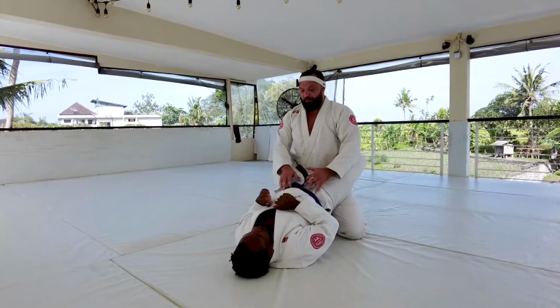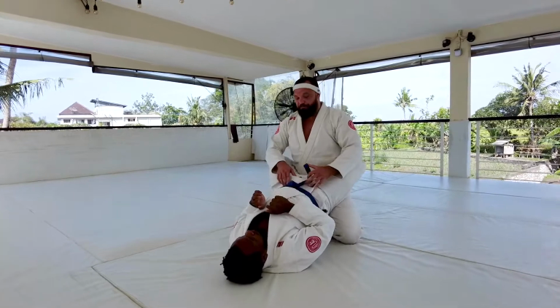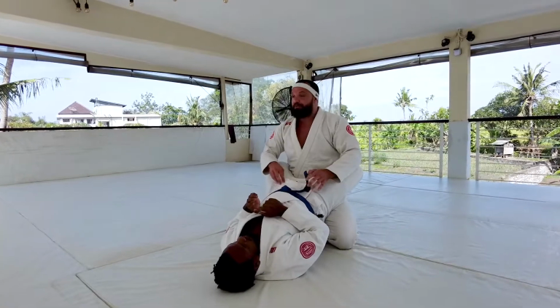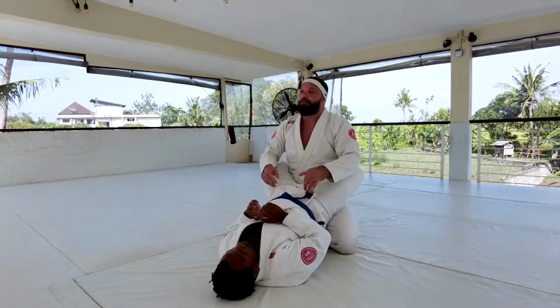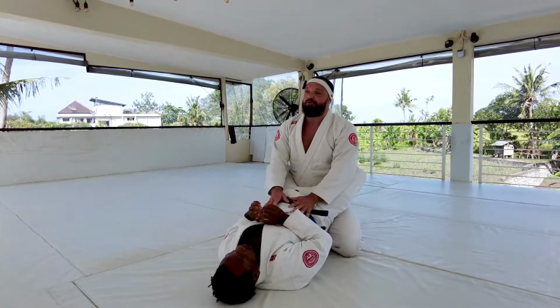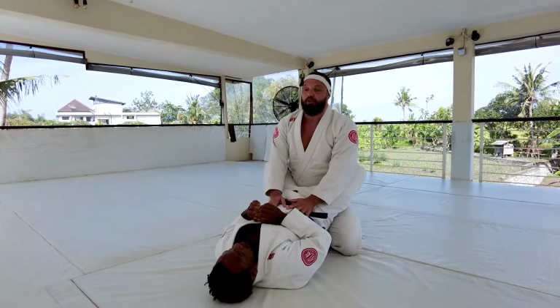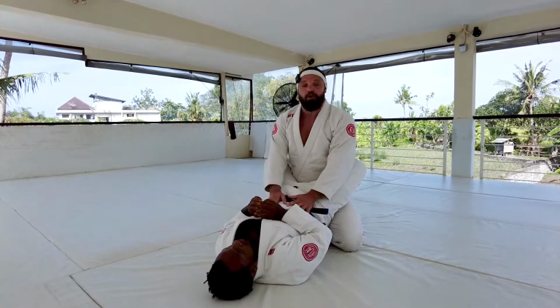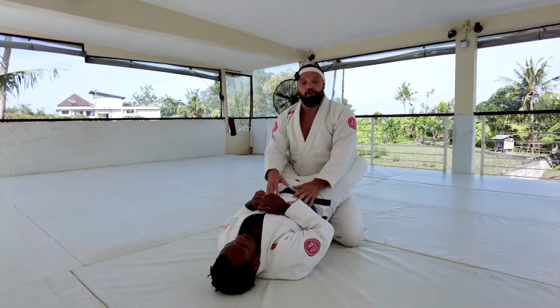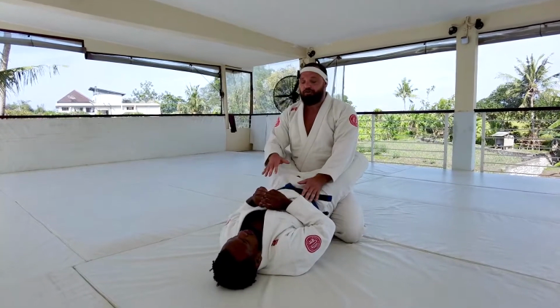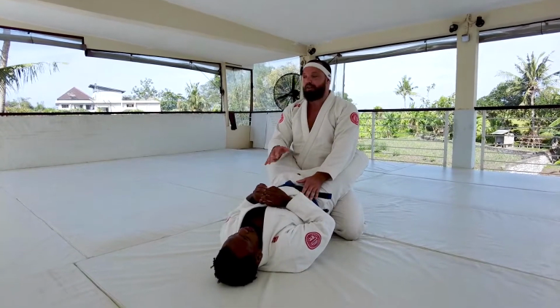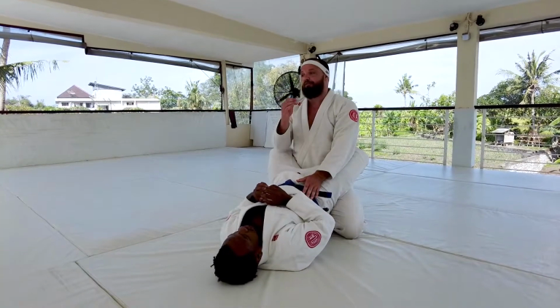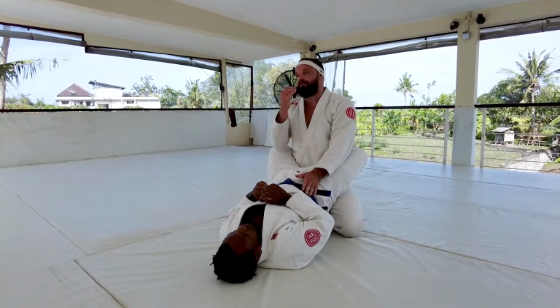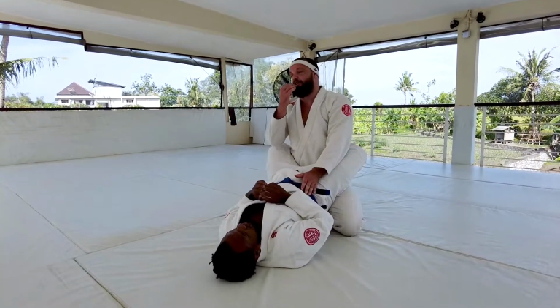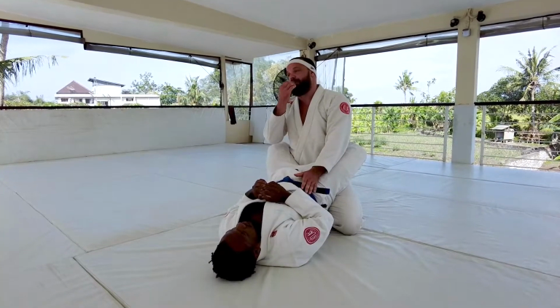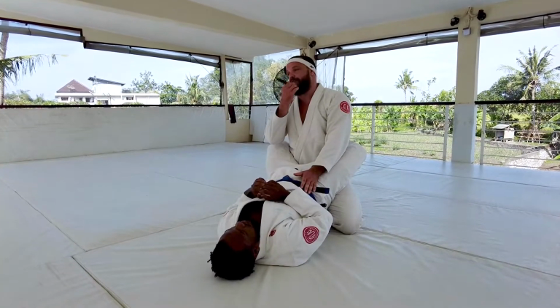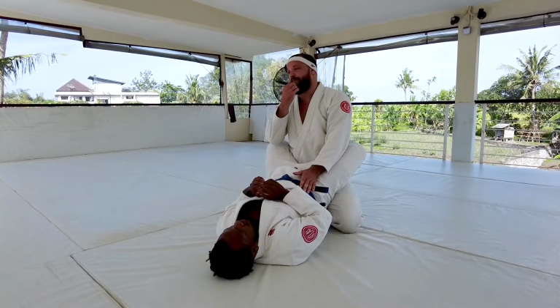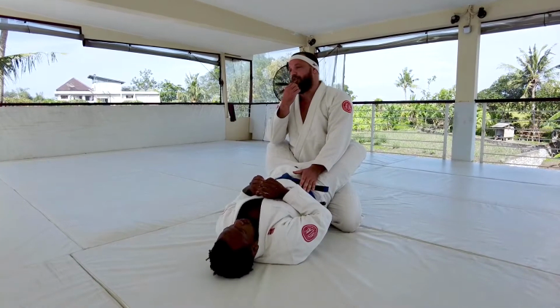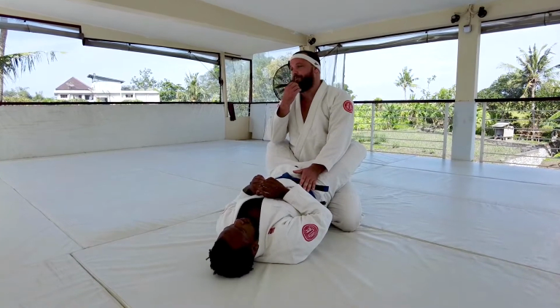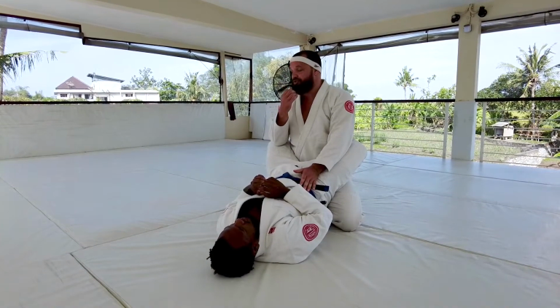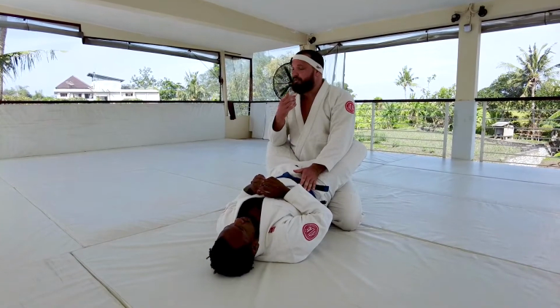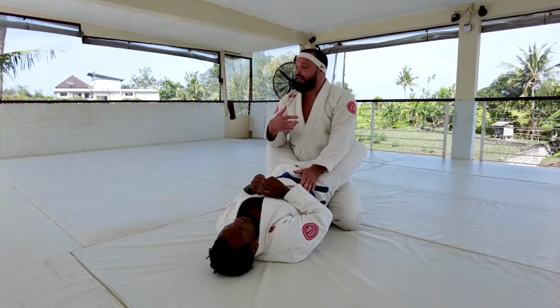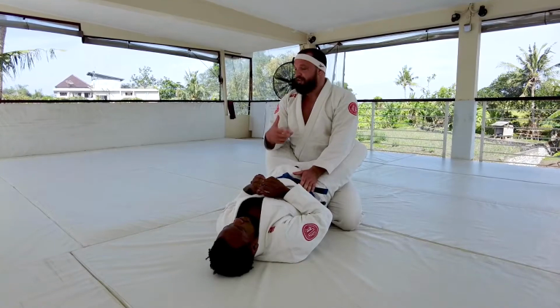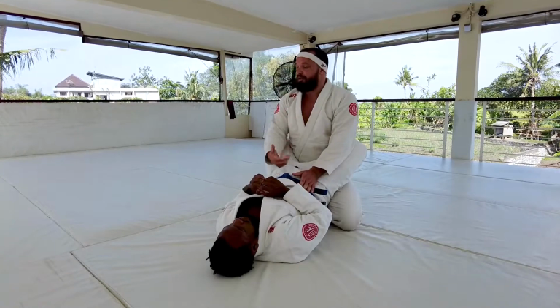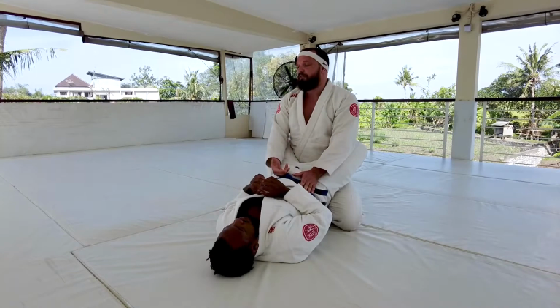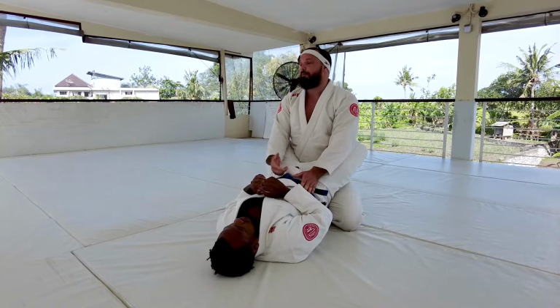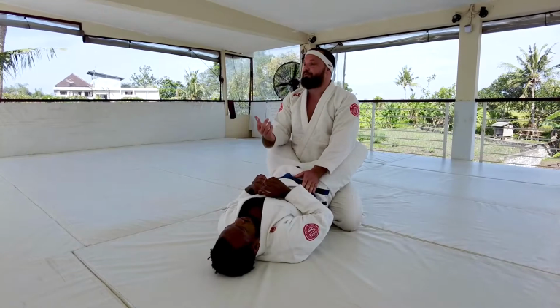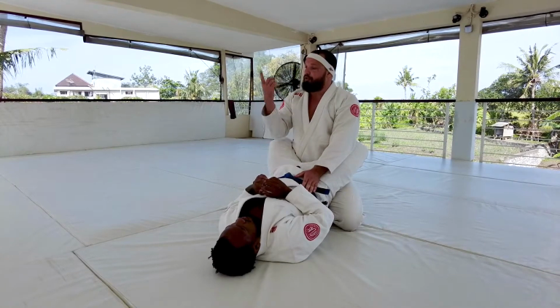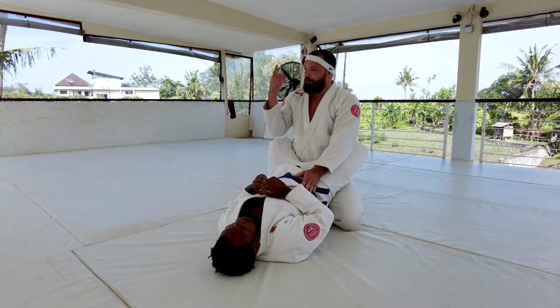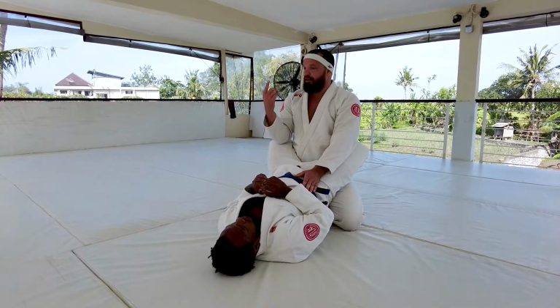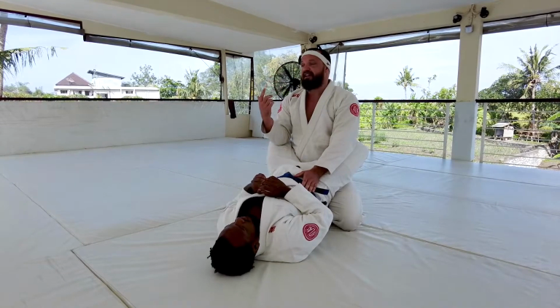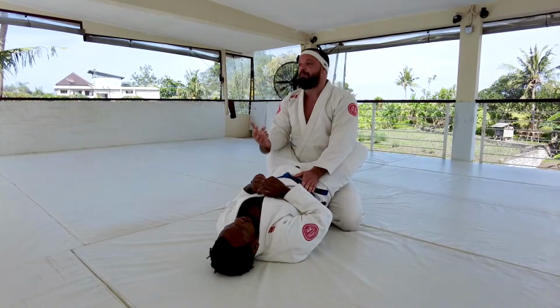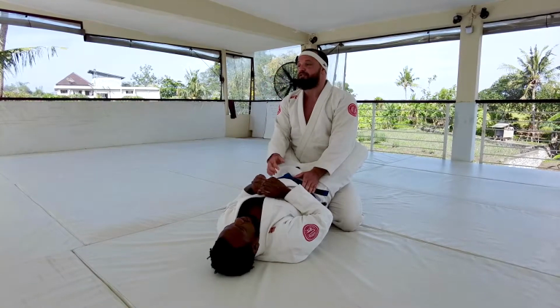So a couple different ways we can open the guard. Usually we kind of focus on opening the guard from a low position, but today we're gonna look at the opposite — we're gonna look at it from a standing position.